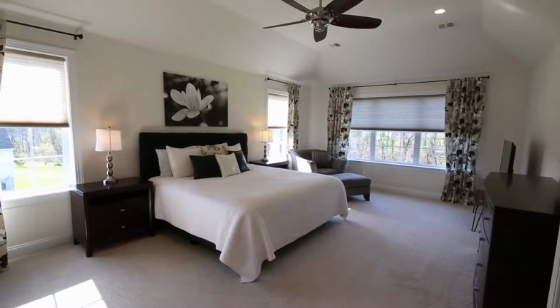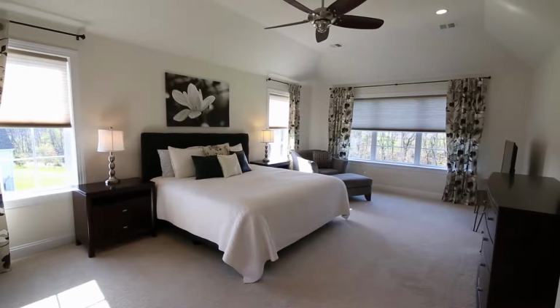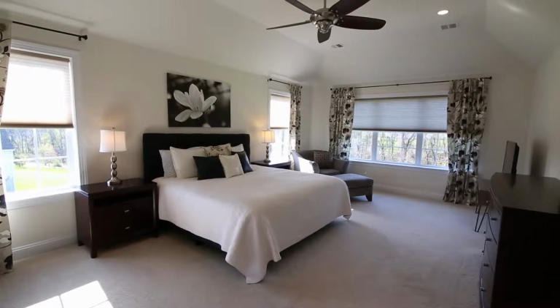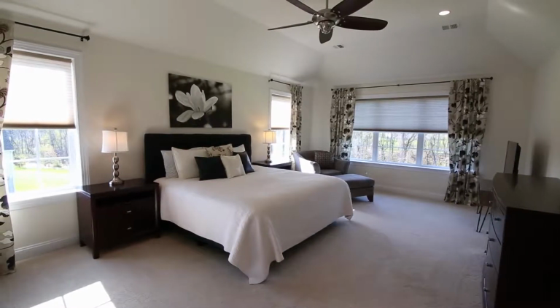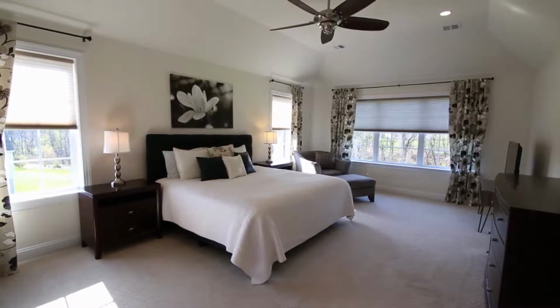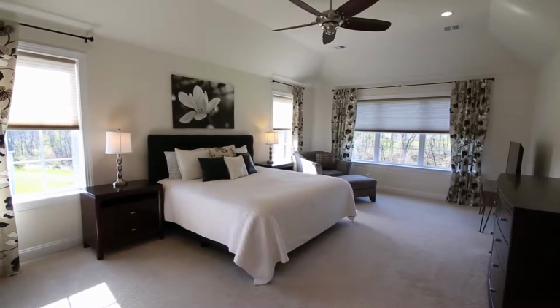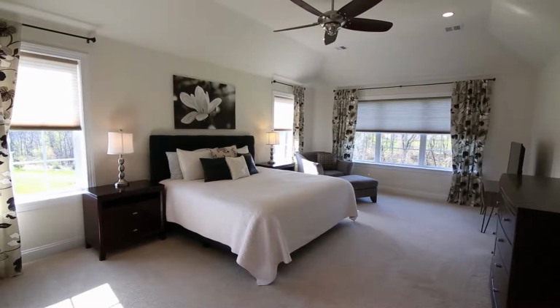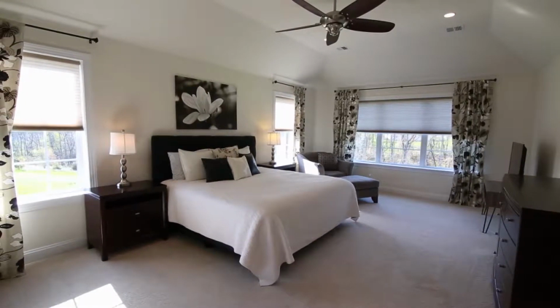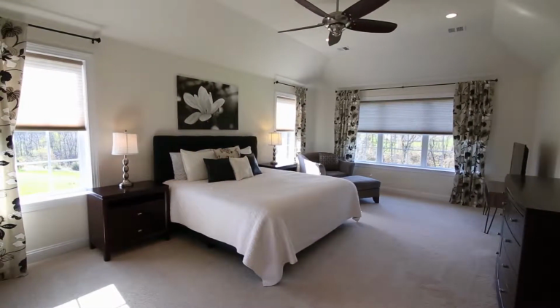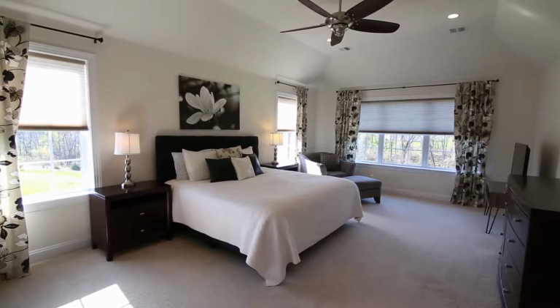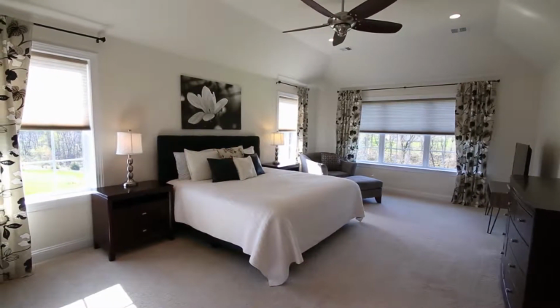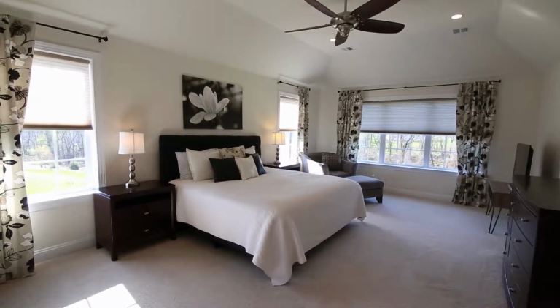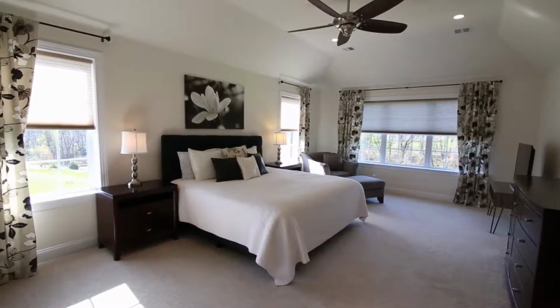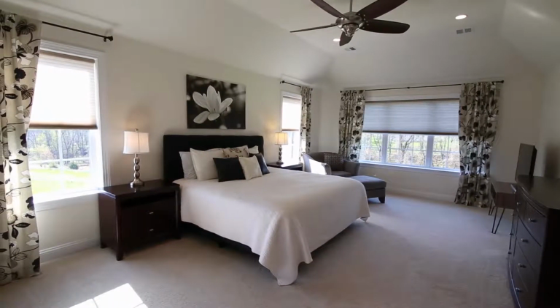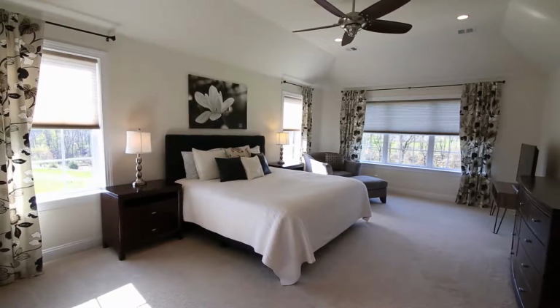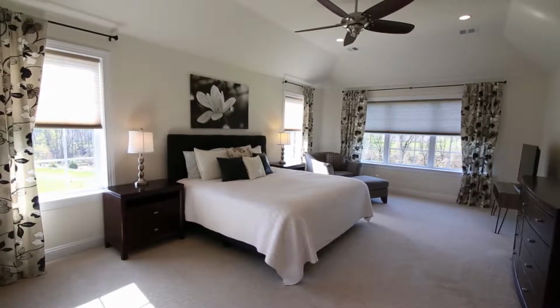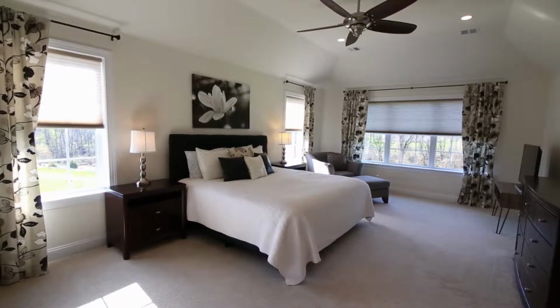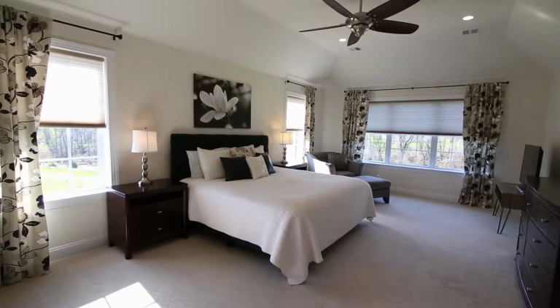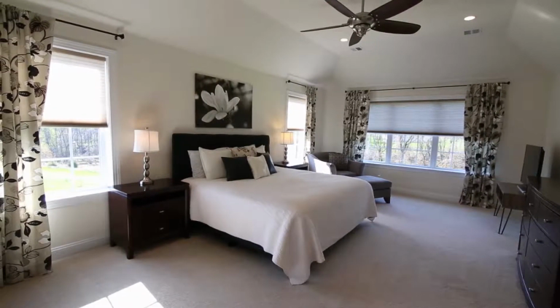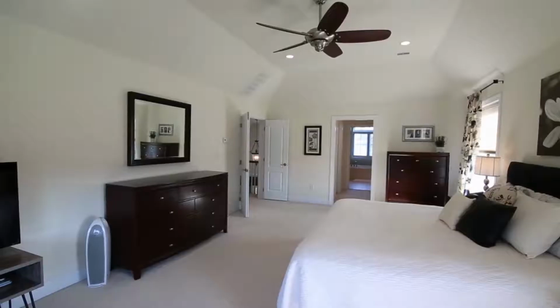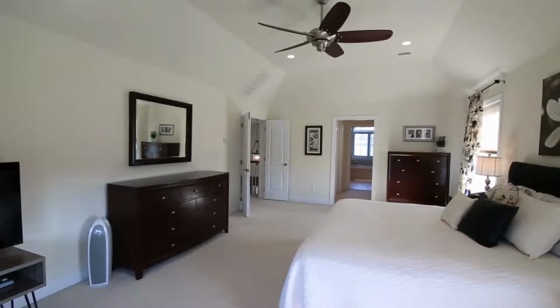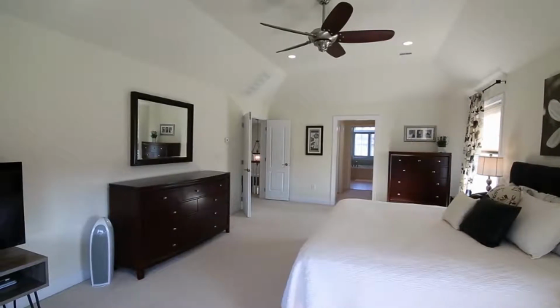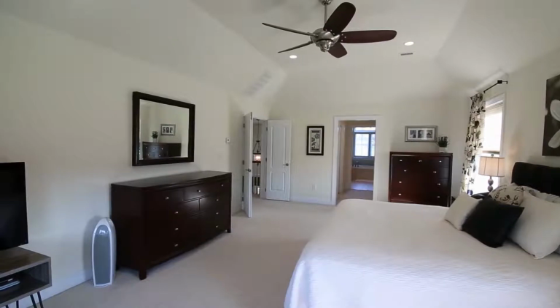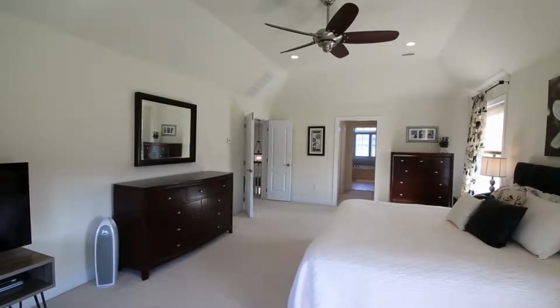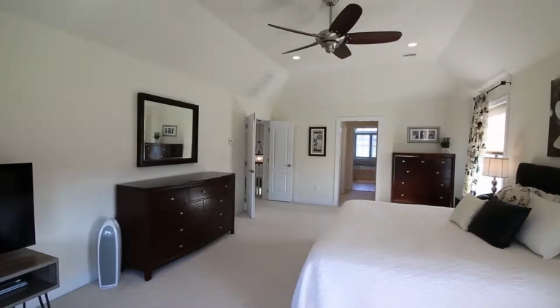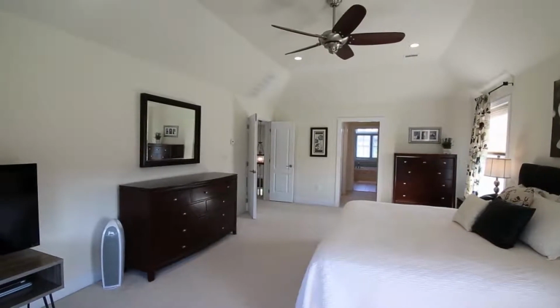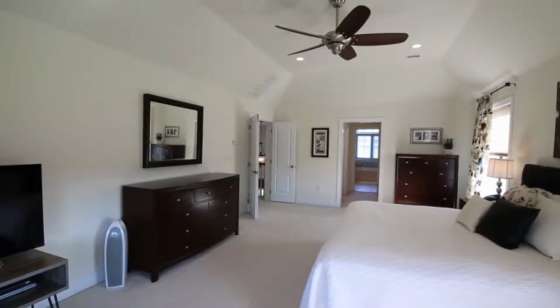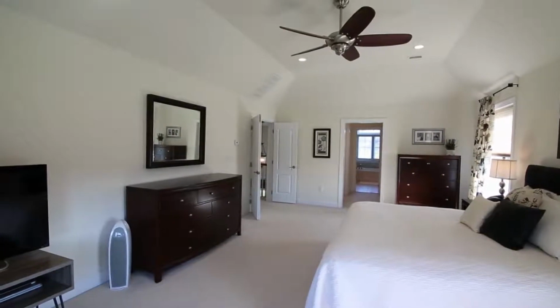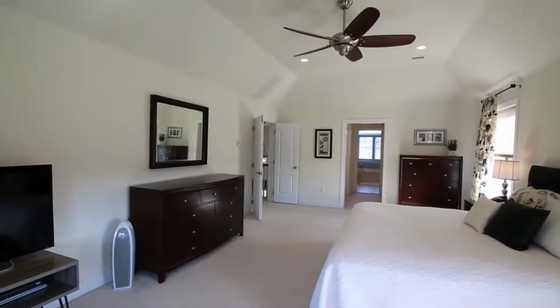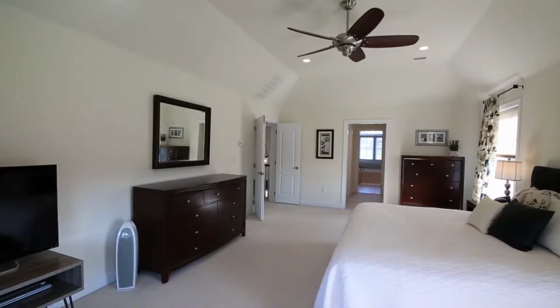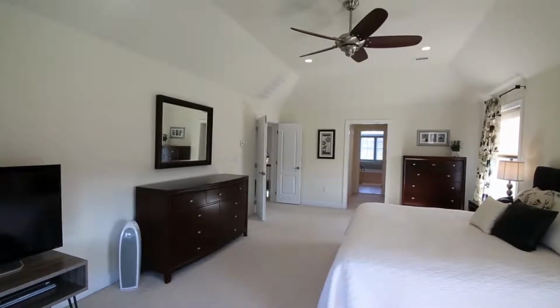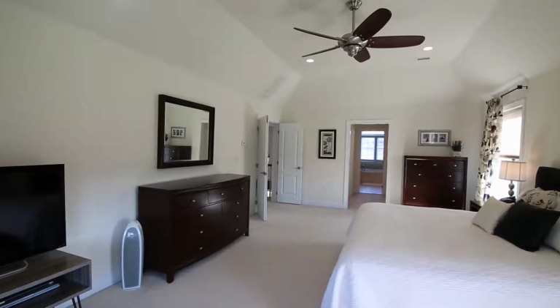Upstairs, the master bedroom suite with tray ceiling has his and her walk-in closets and a bathroom with an oversized shower and soaking tub.